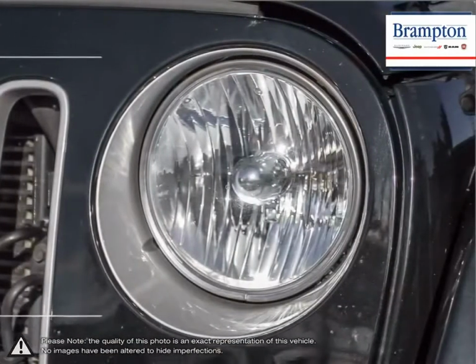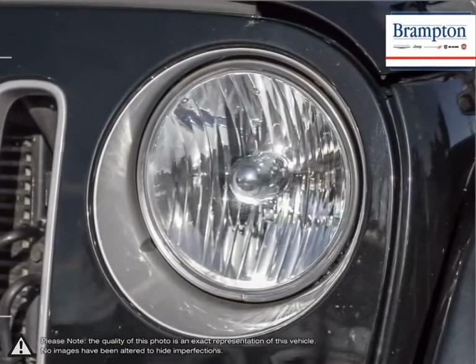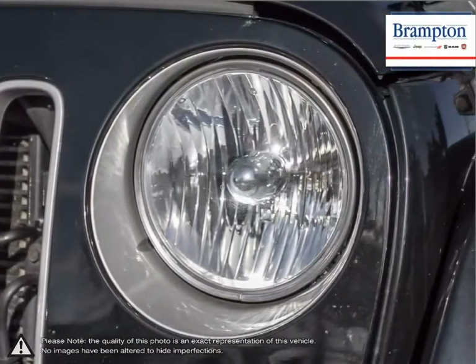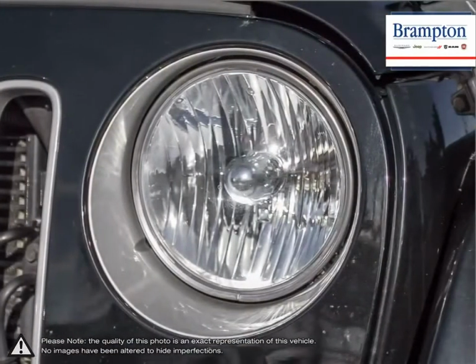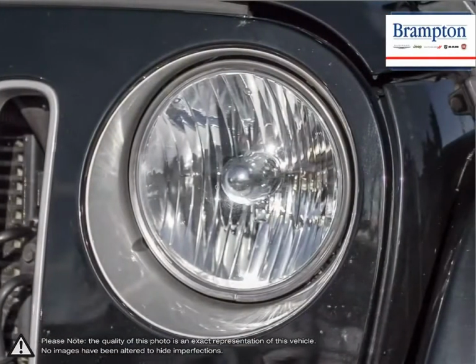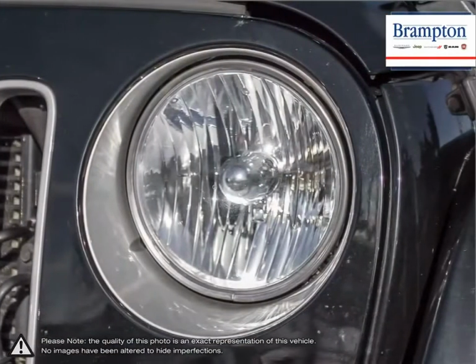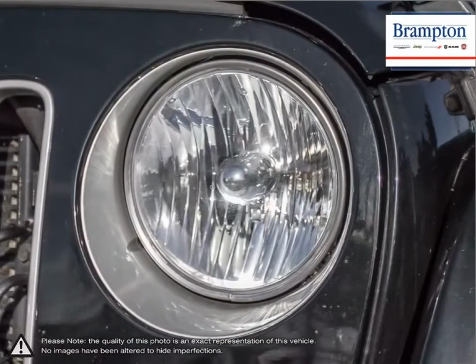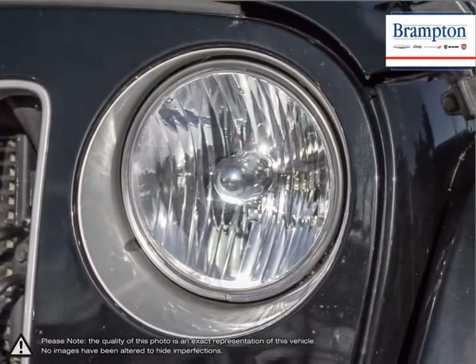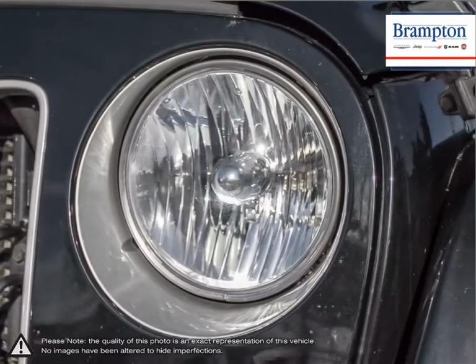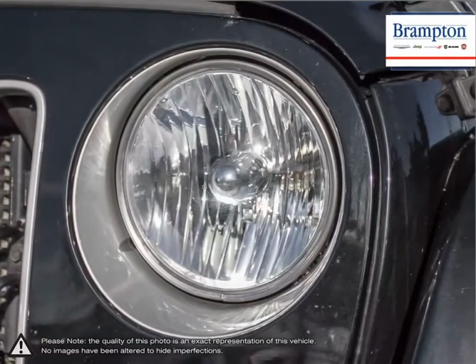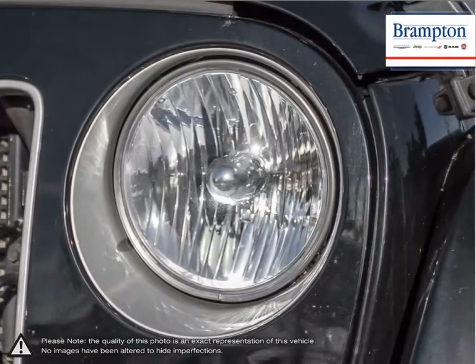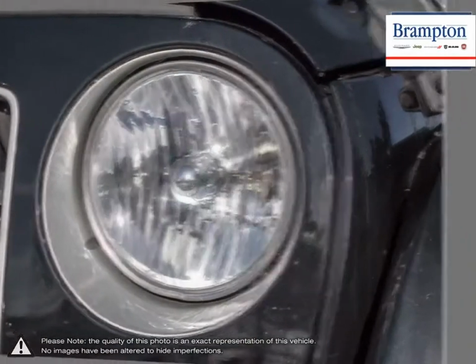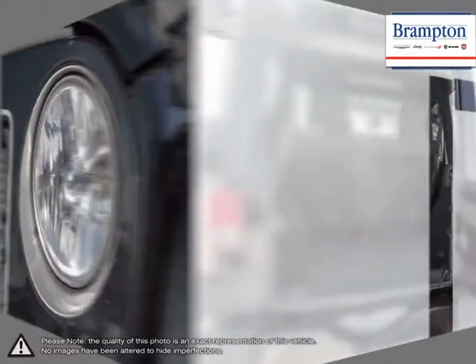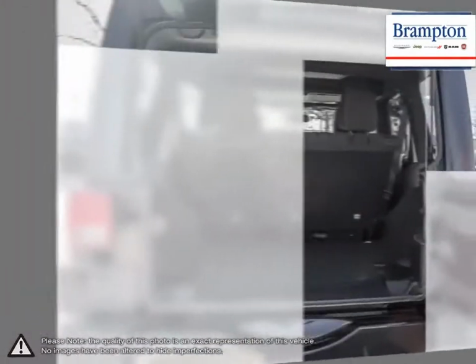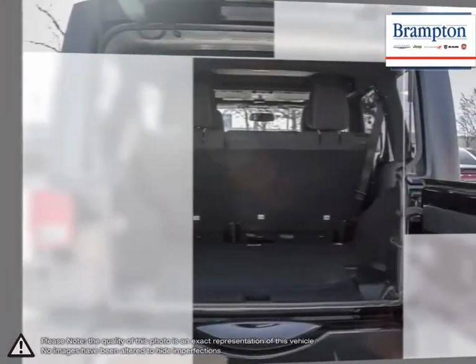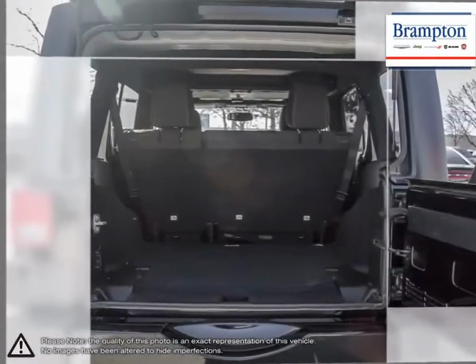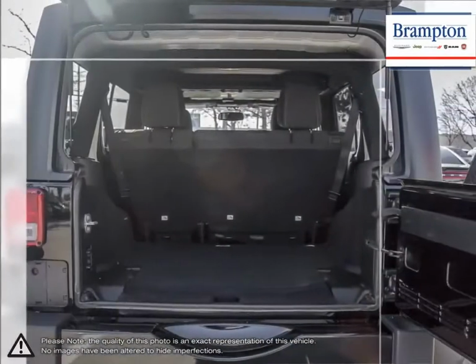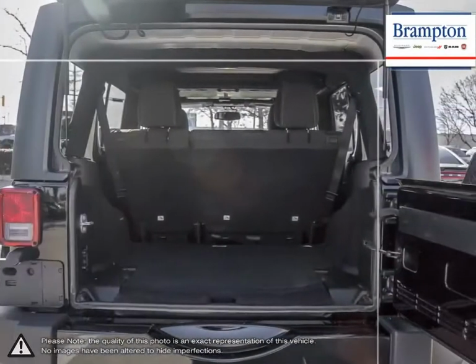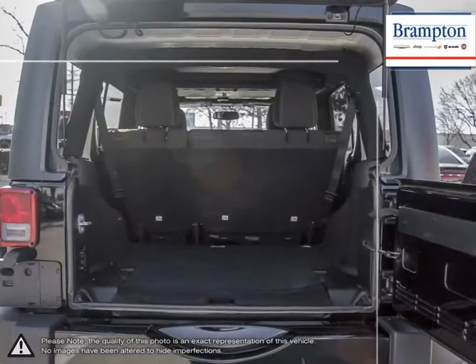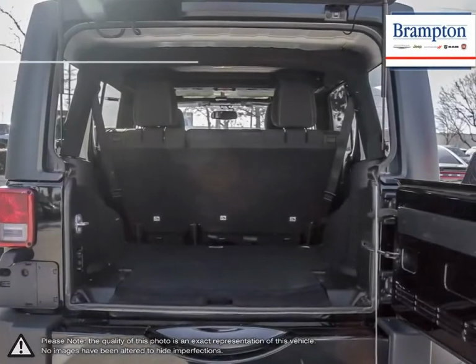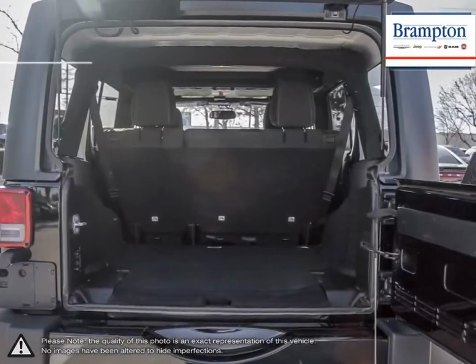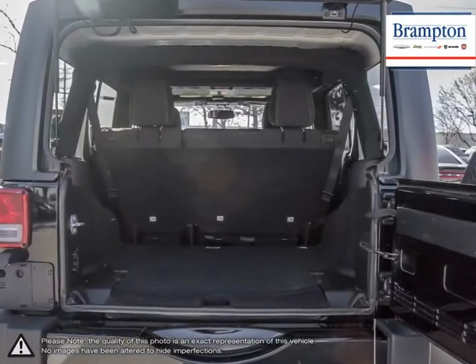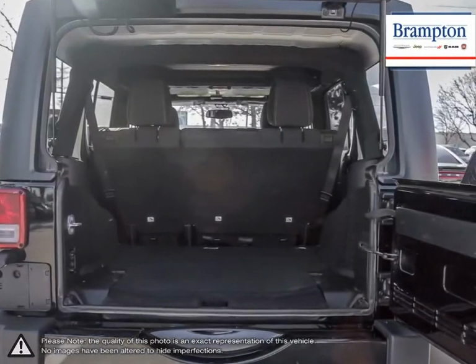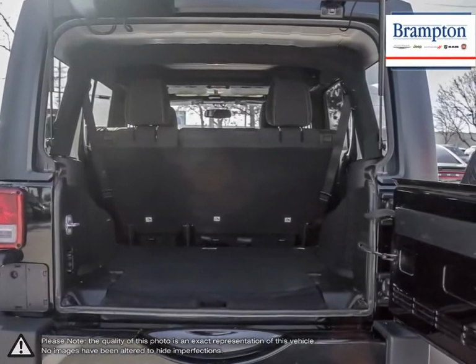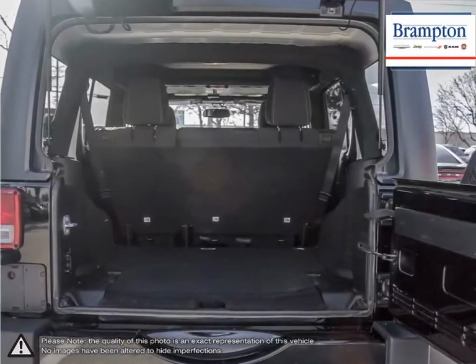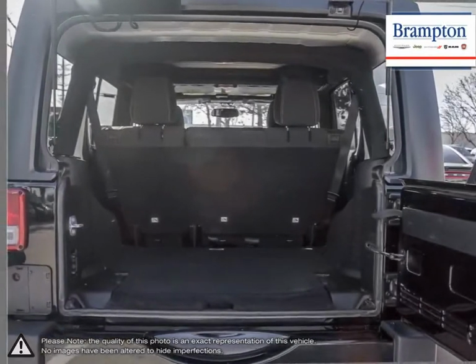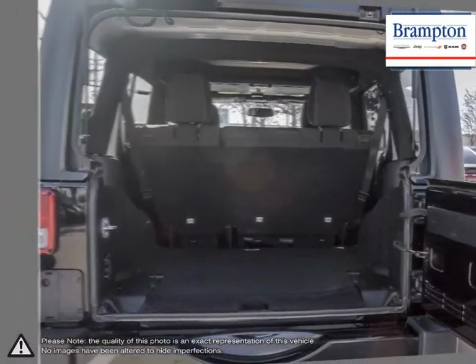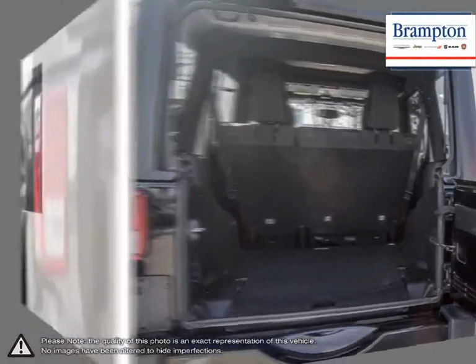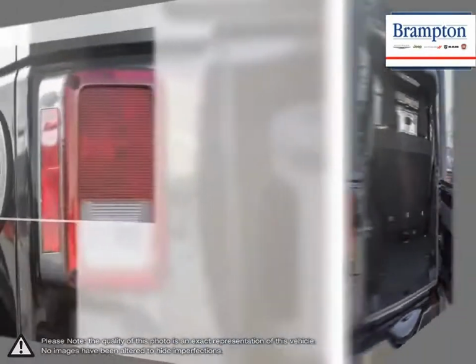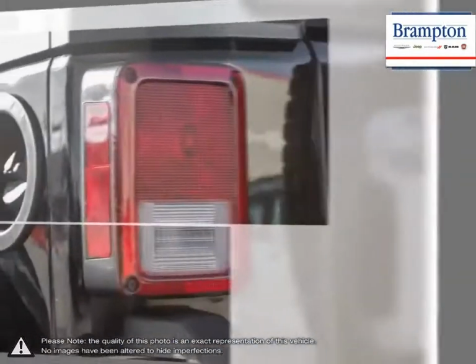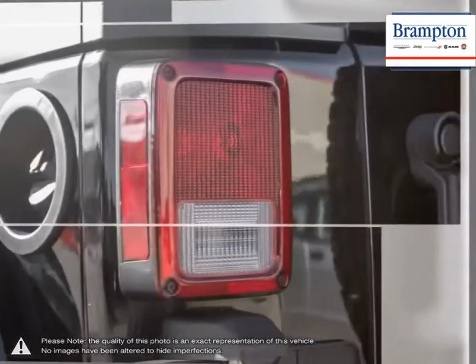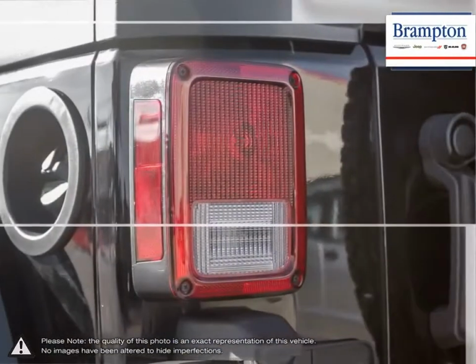If you're looking for a durable and rugged SUV with some serious personality, look no further than the Wrangler.